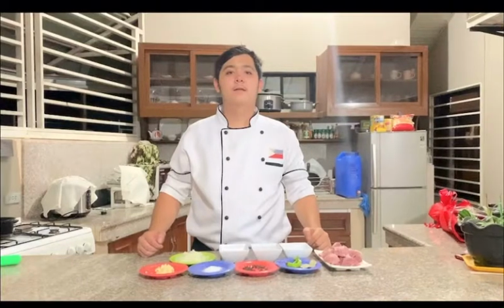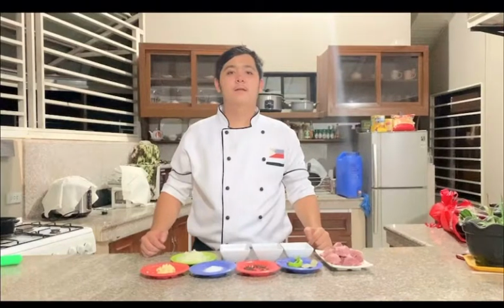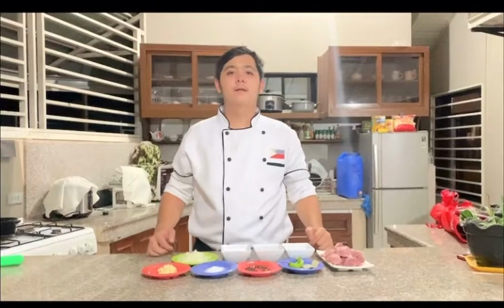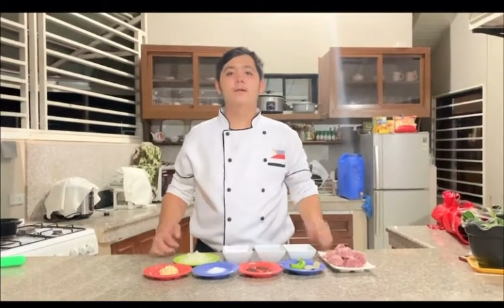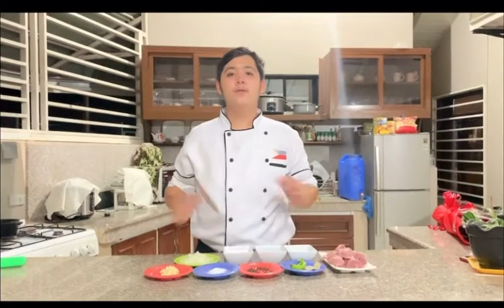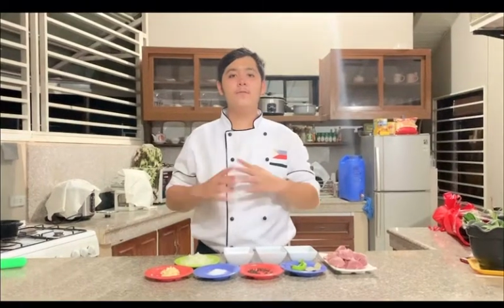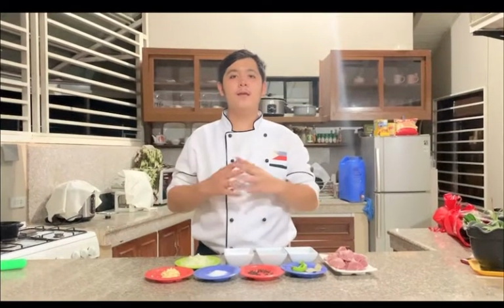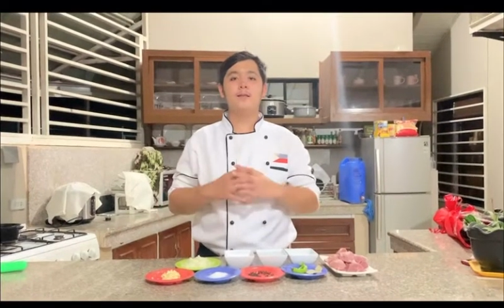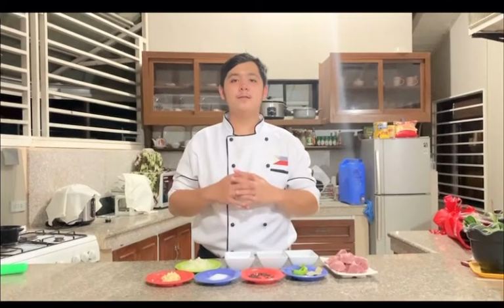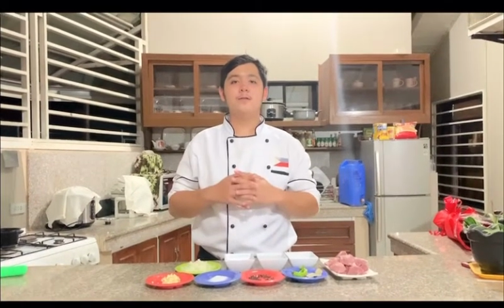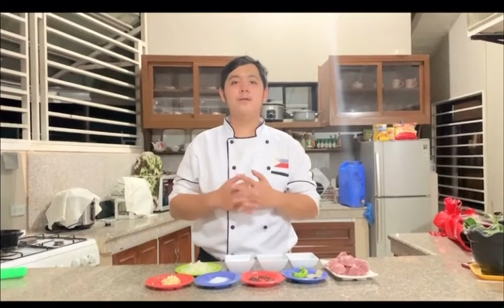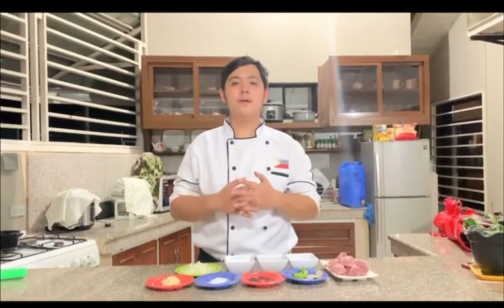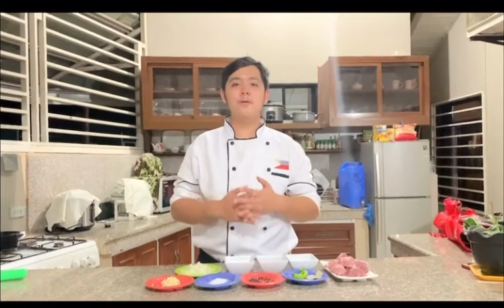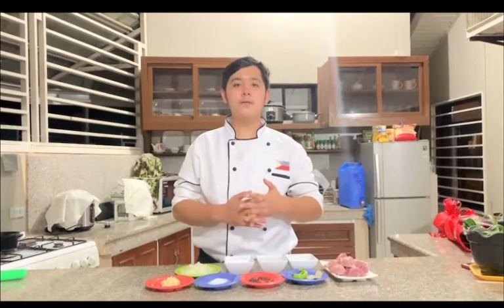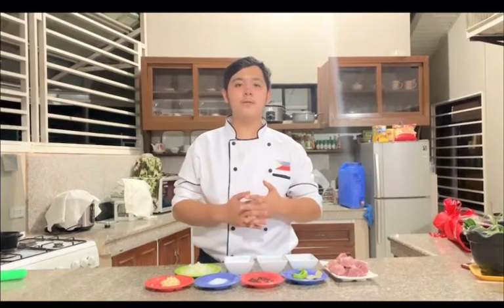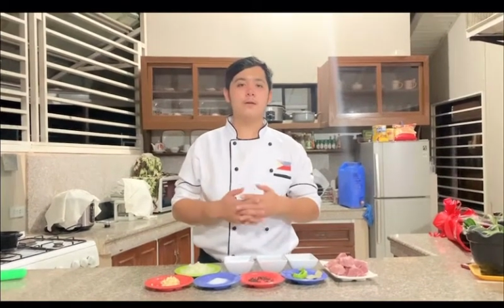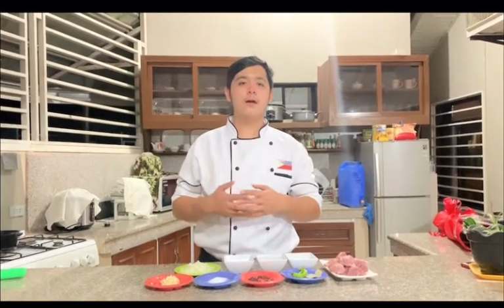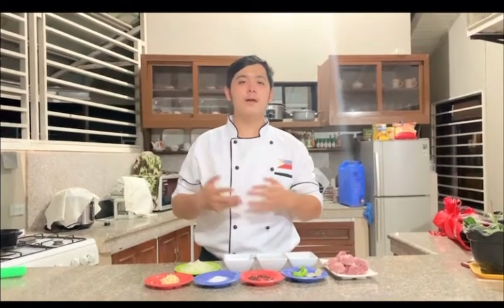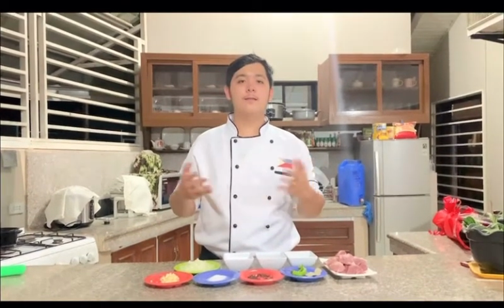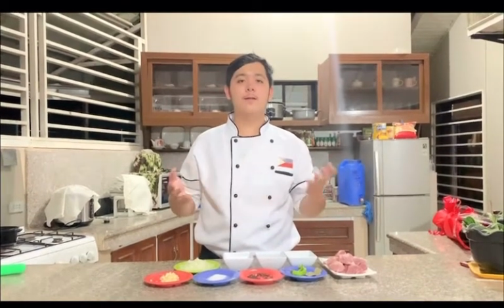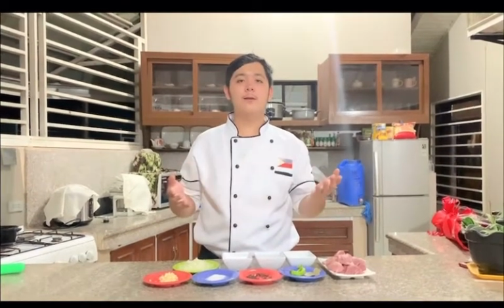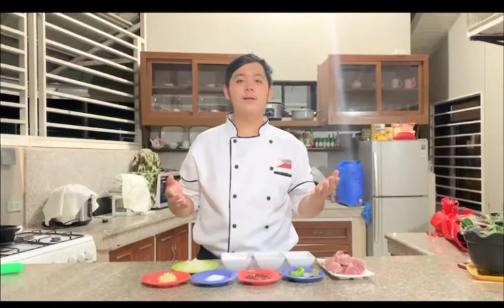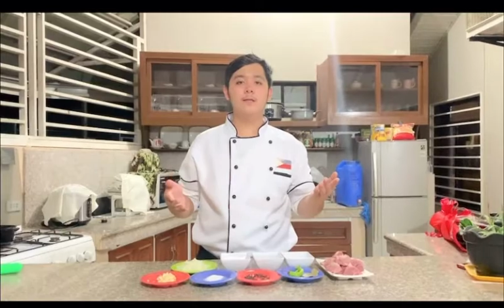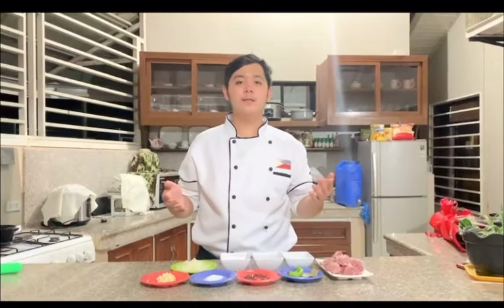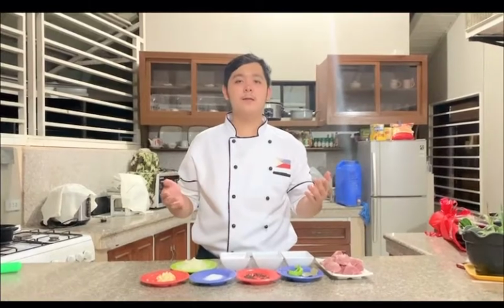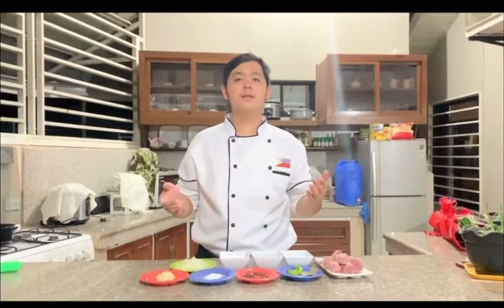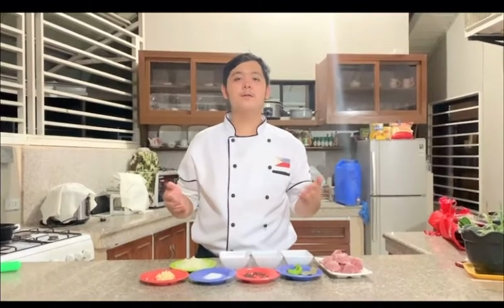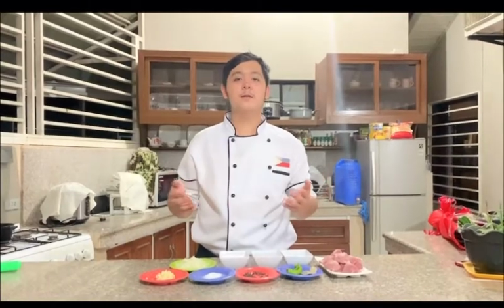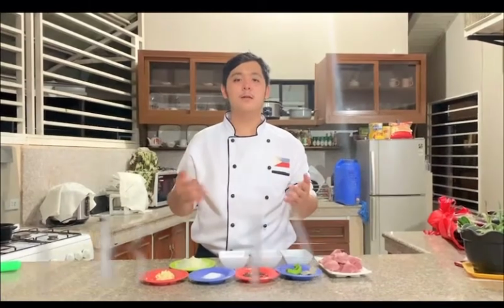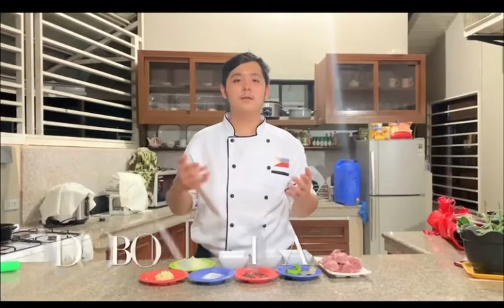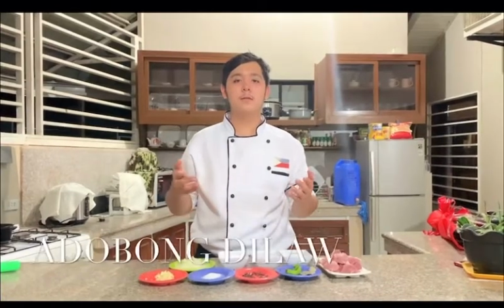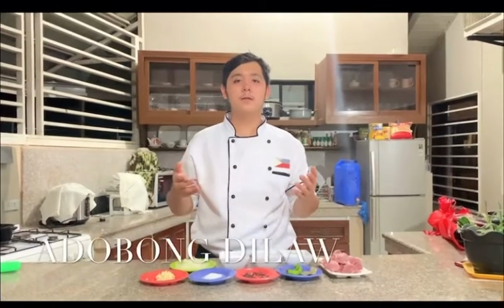Good evening guys! Today we're going to cook a Filipino dish and it is called Adobong Dilaw.